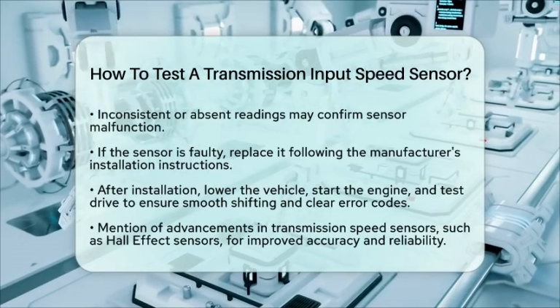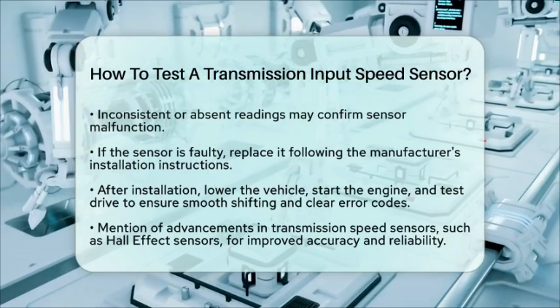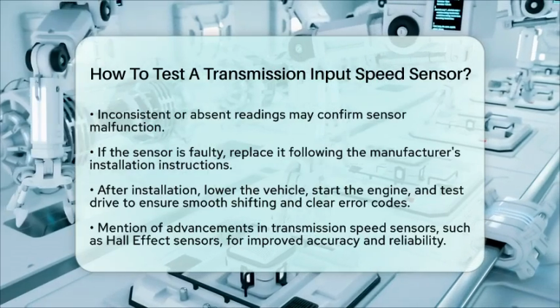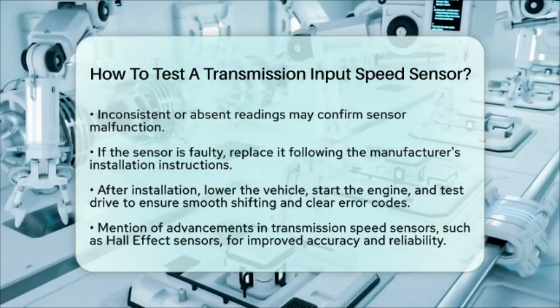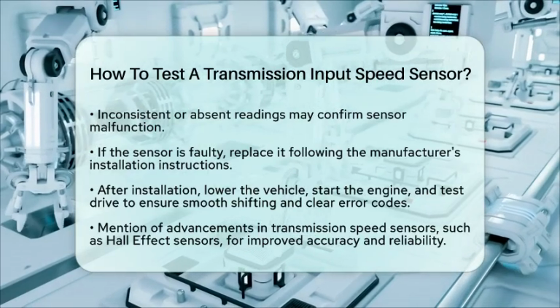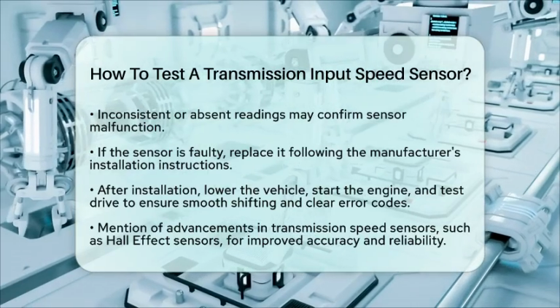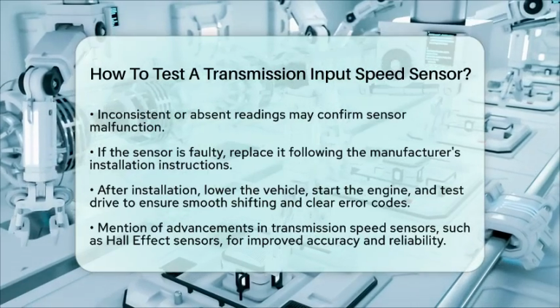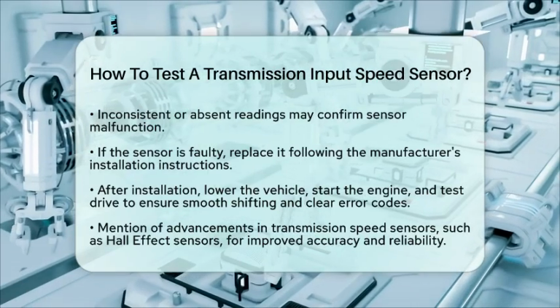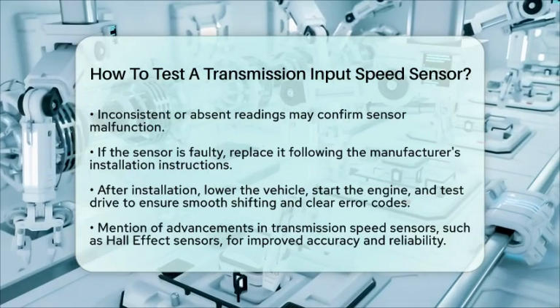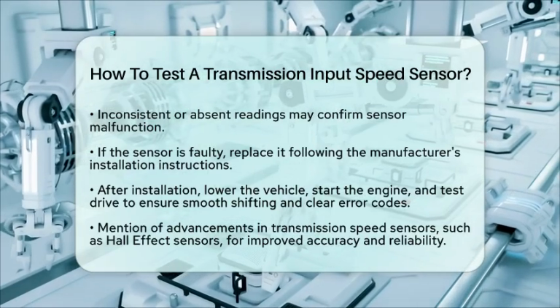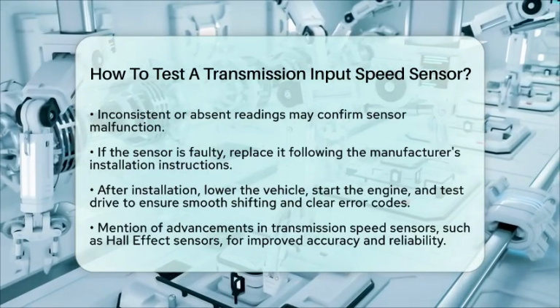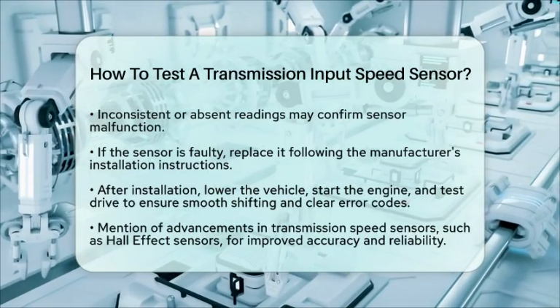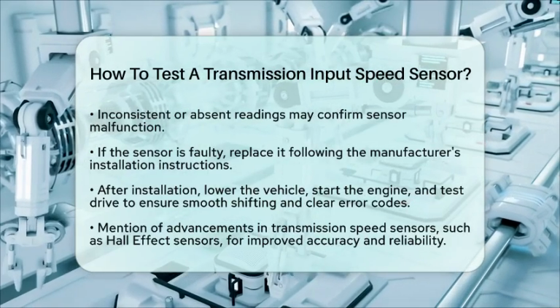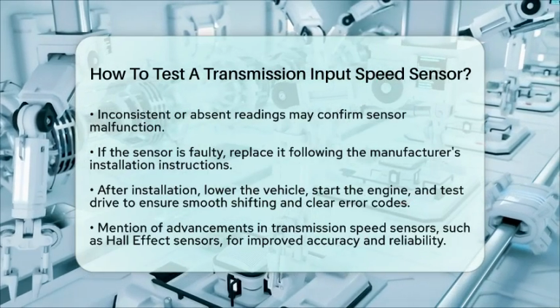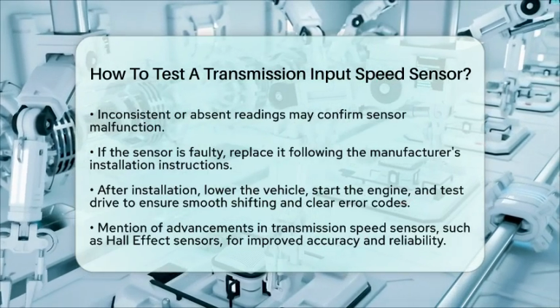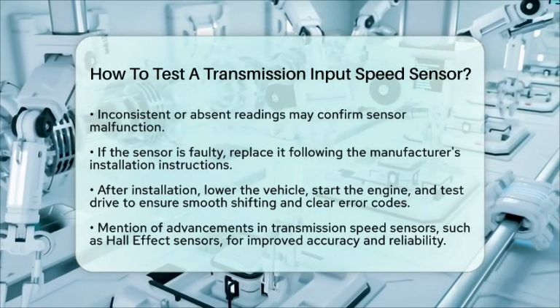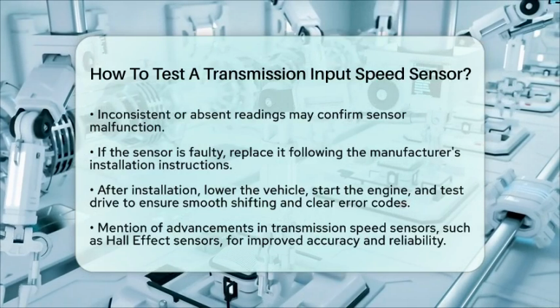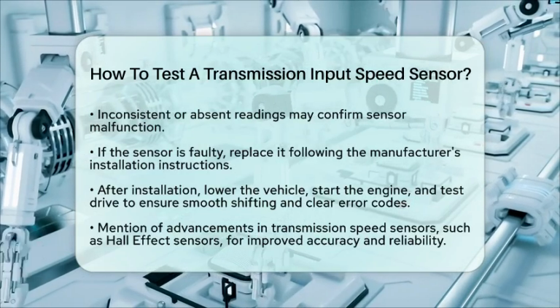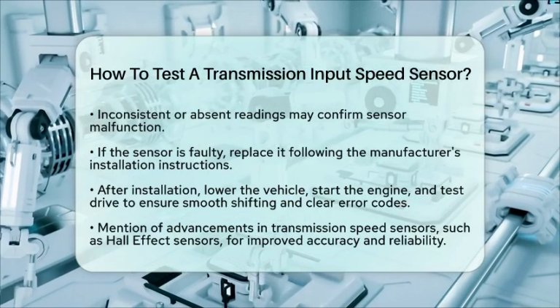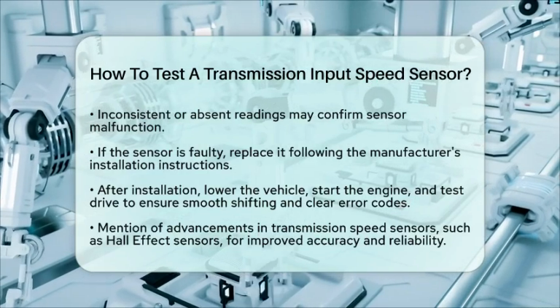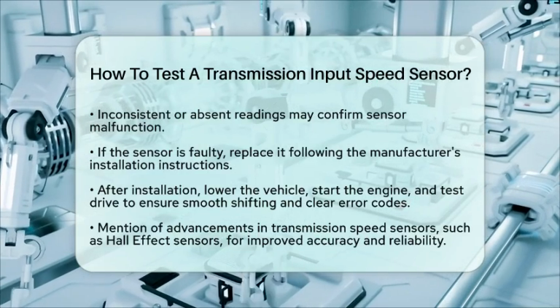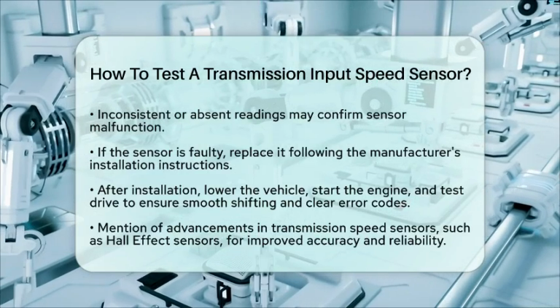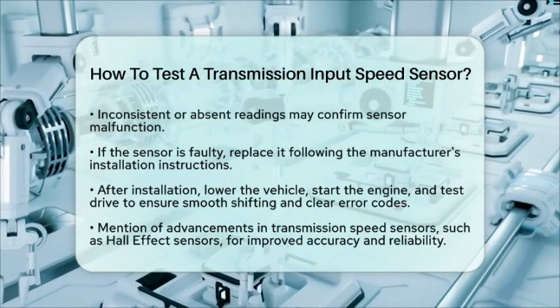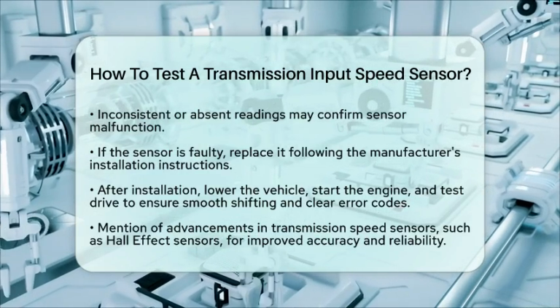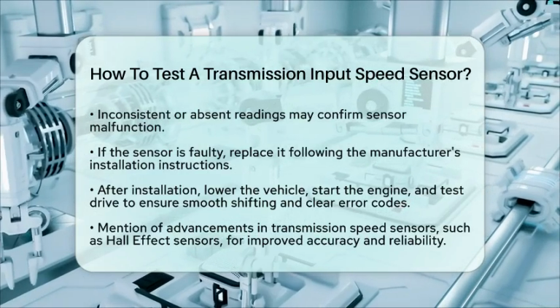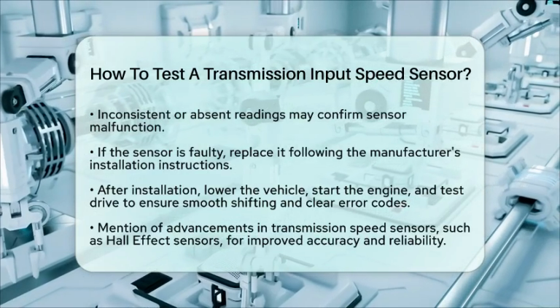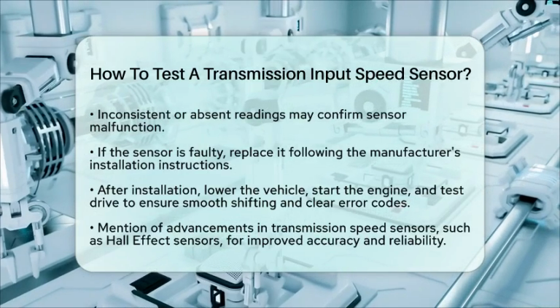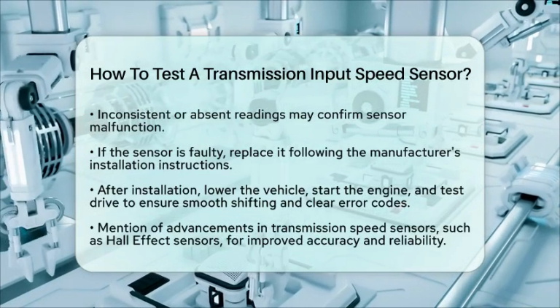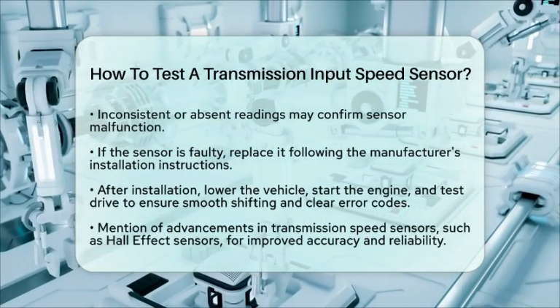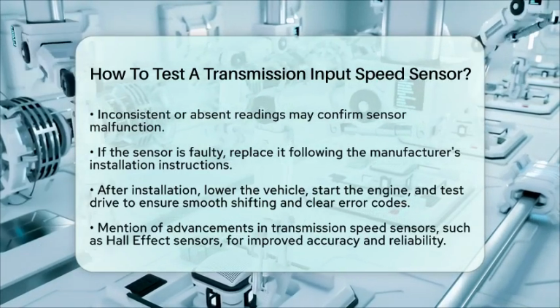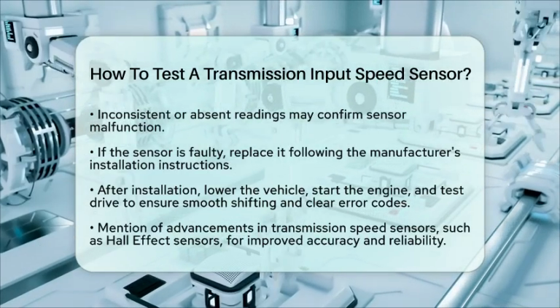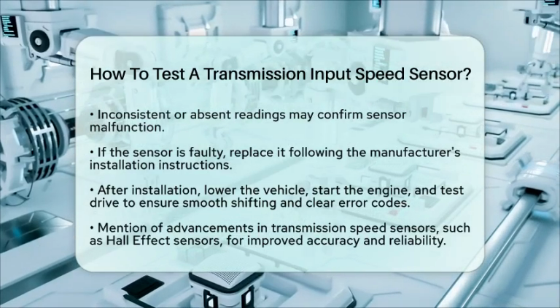Understanding how to test a transmission input speed sensor can help you maintain your vehicle's efficiency and performance.